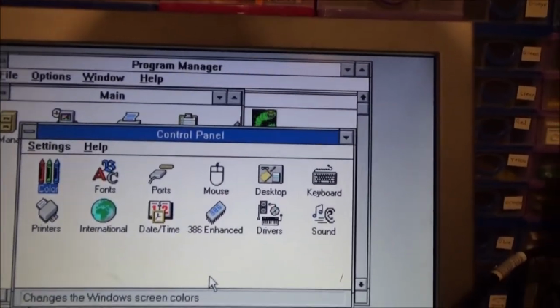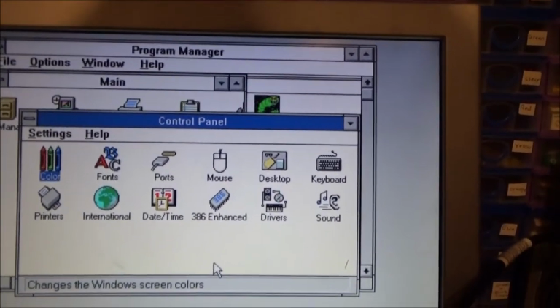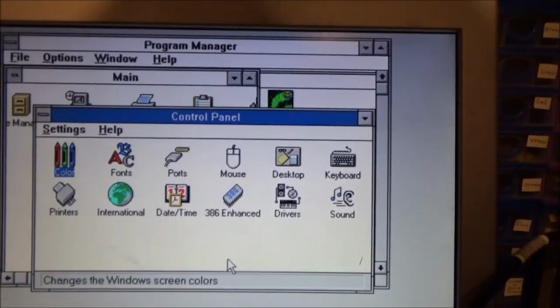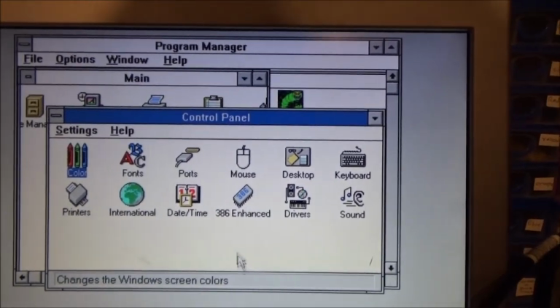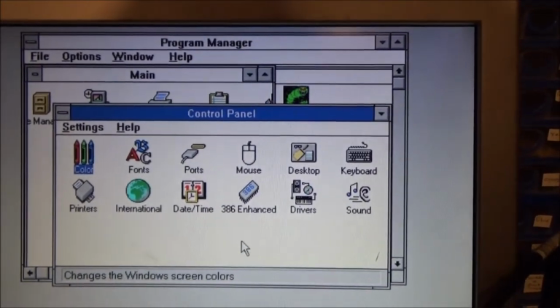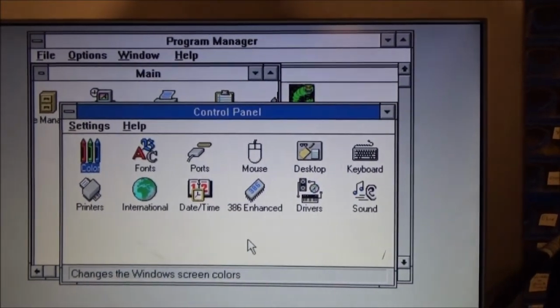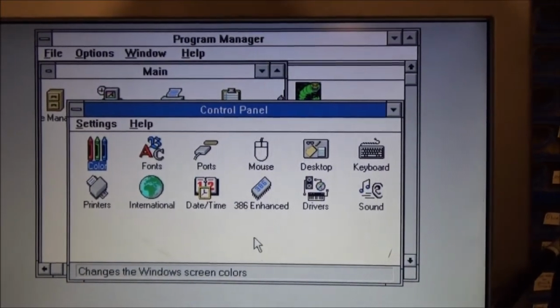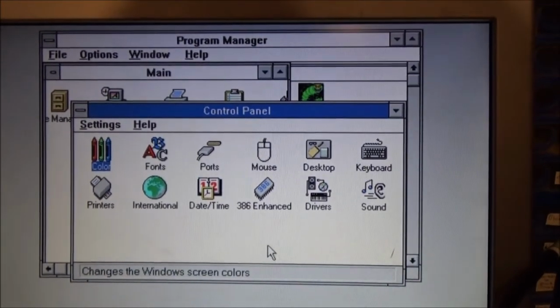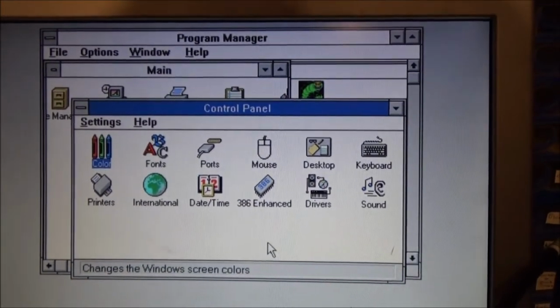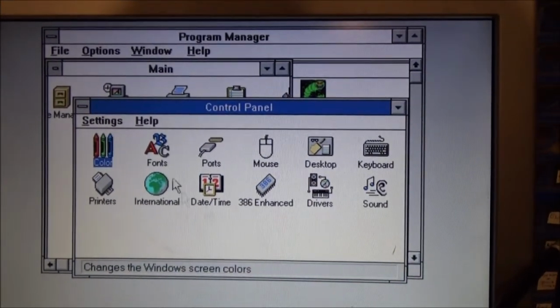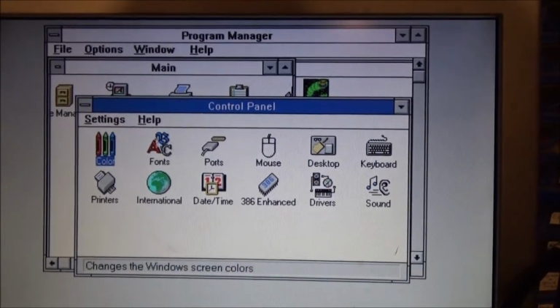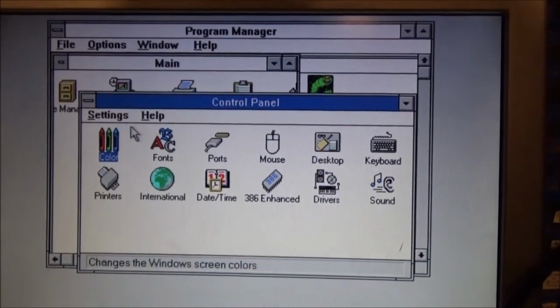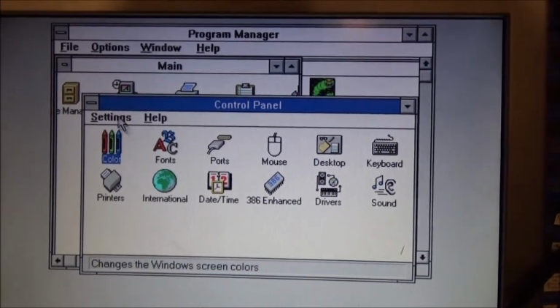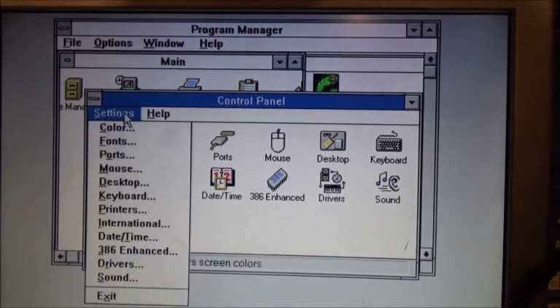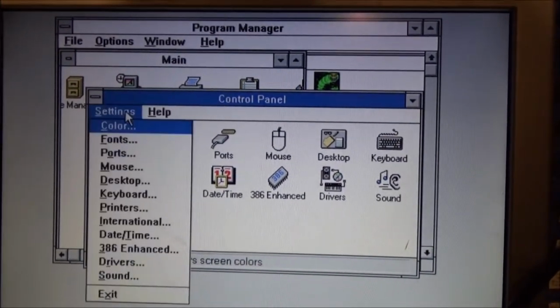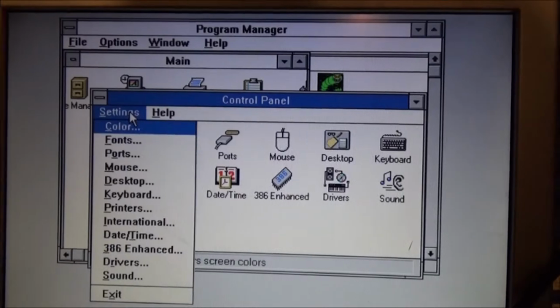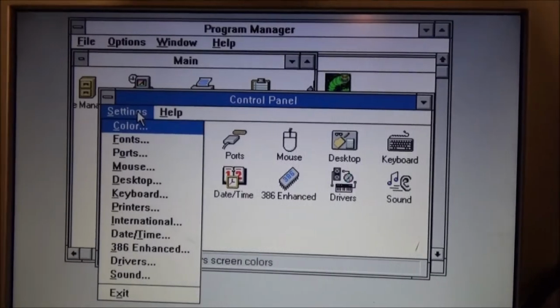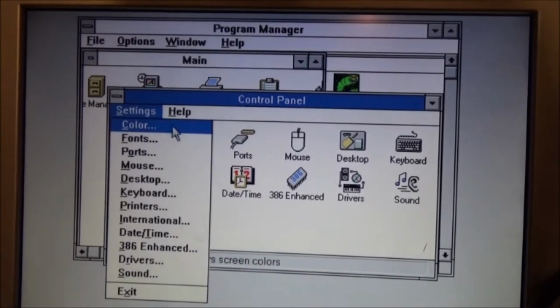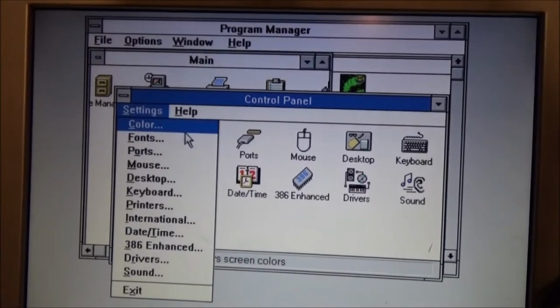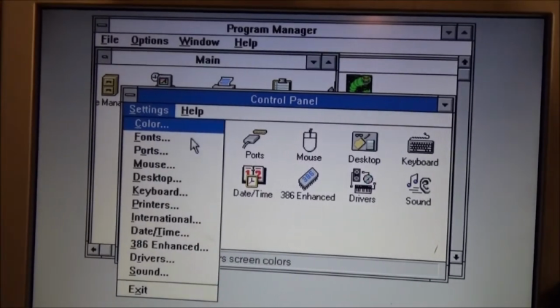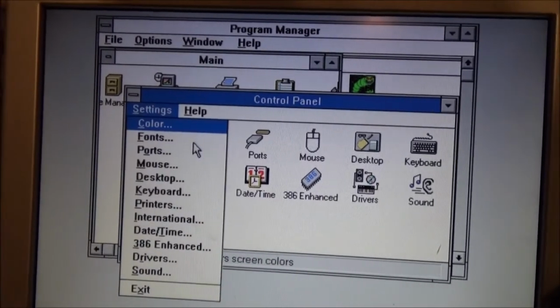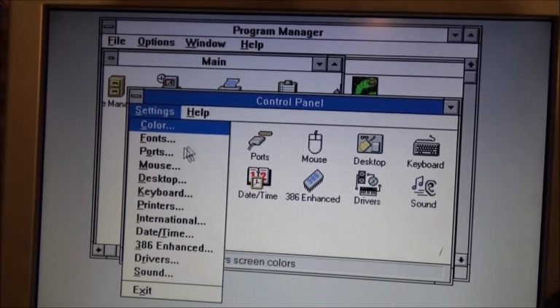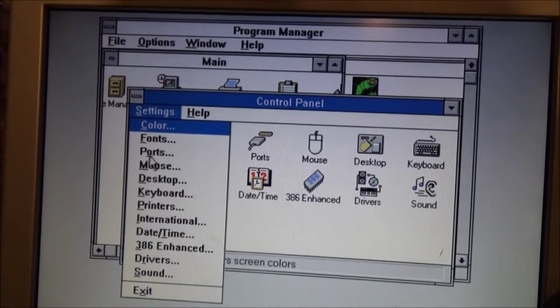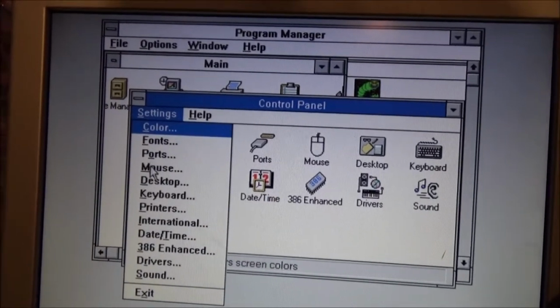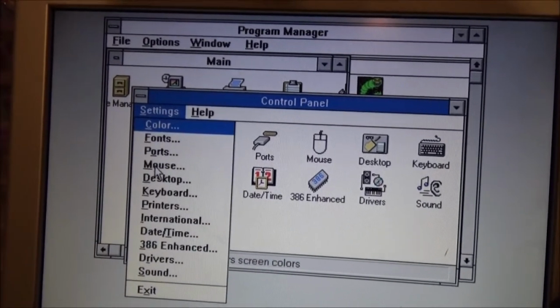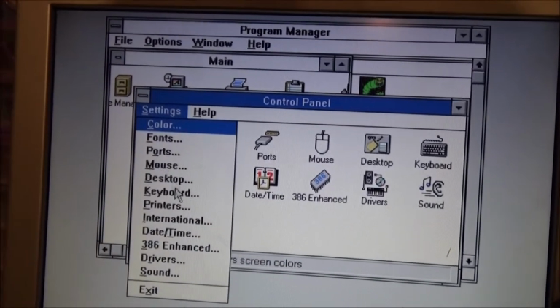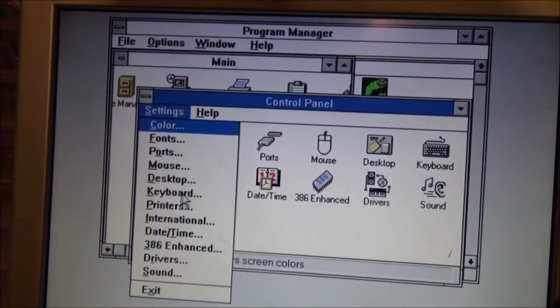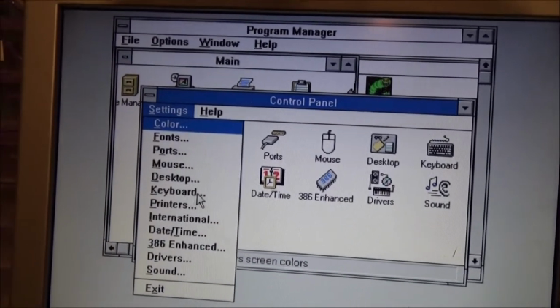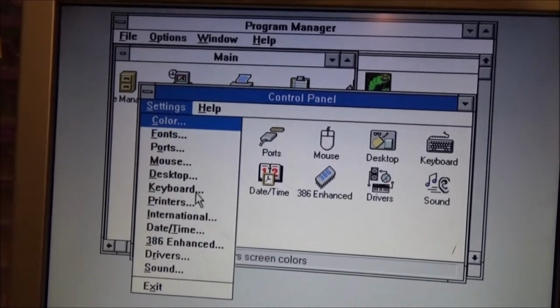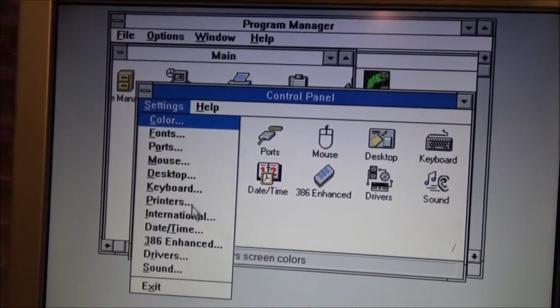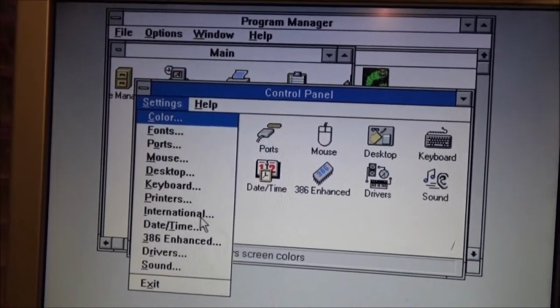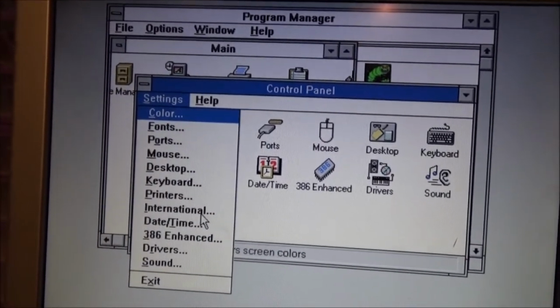There's not a lot under settings. We've got settings up here — we've got fonts, ports, mouse, desktop, keyboard, printers.